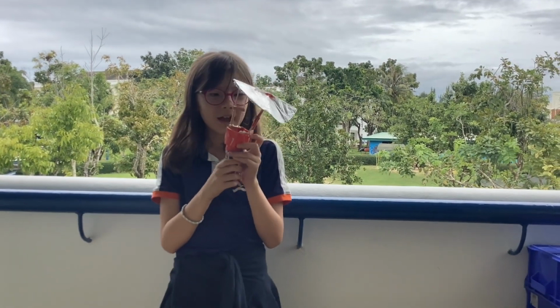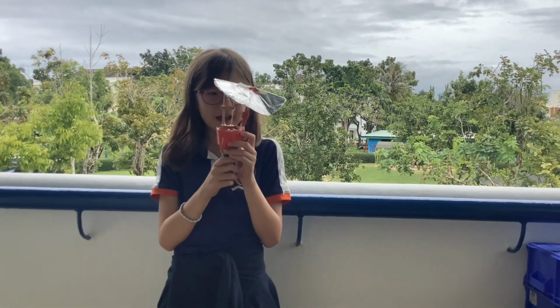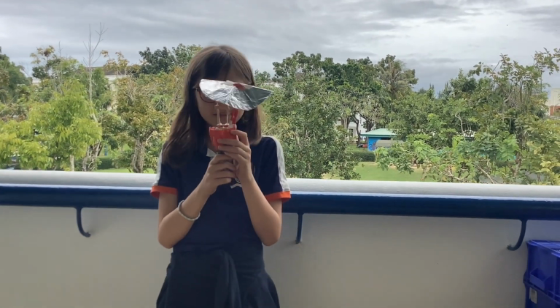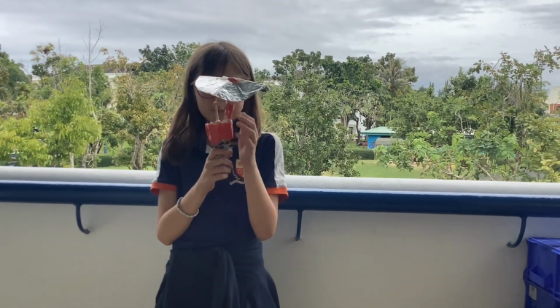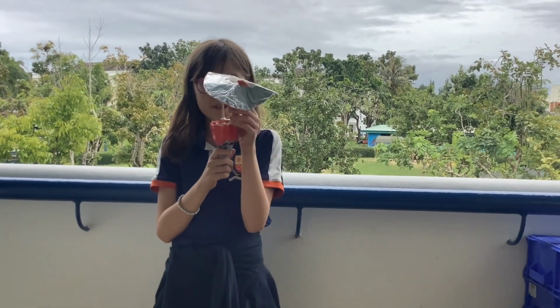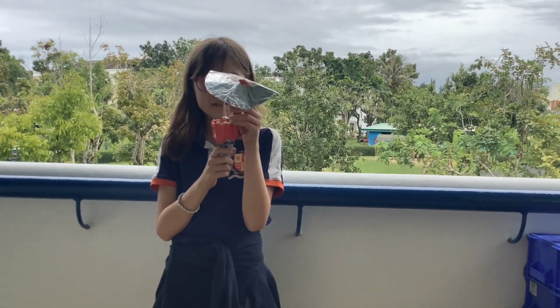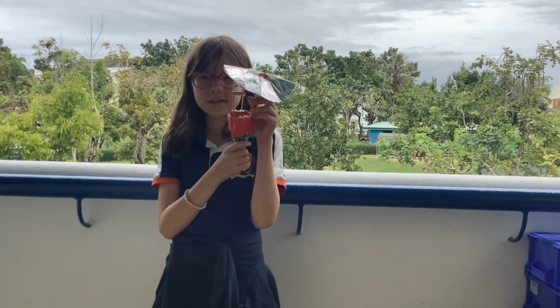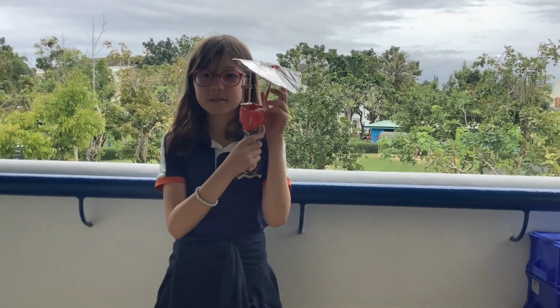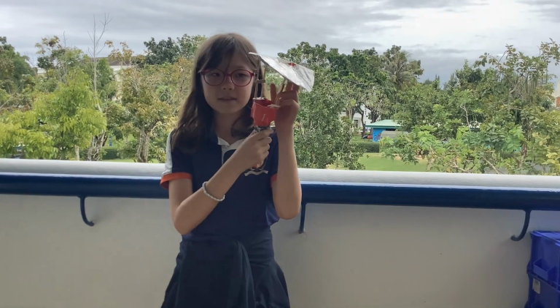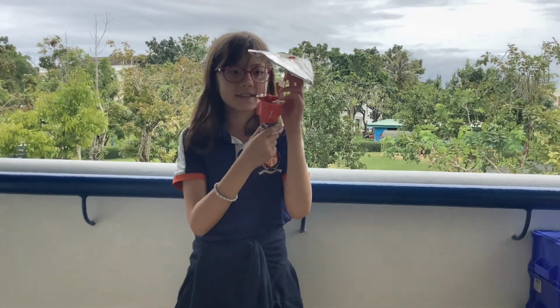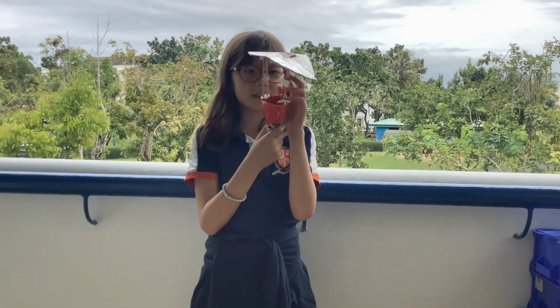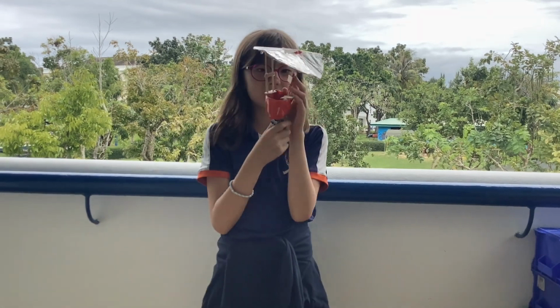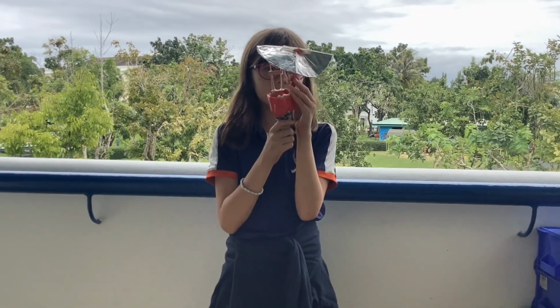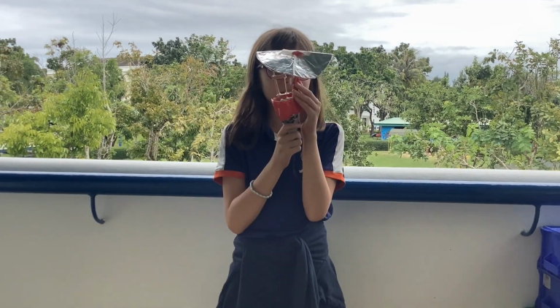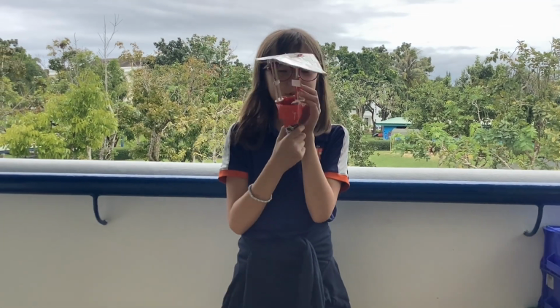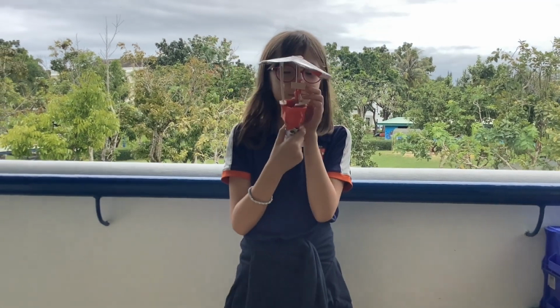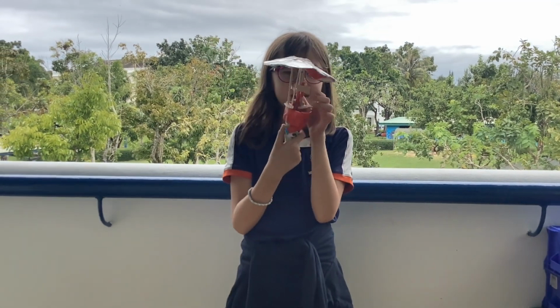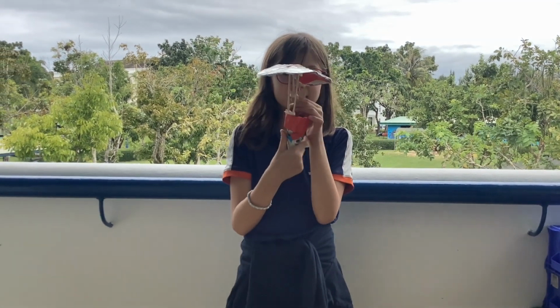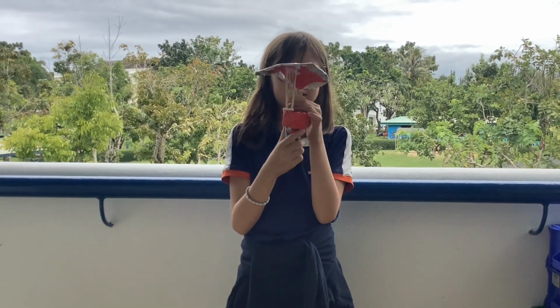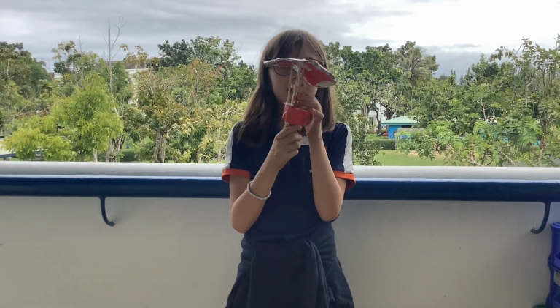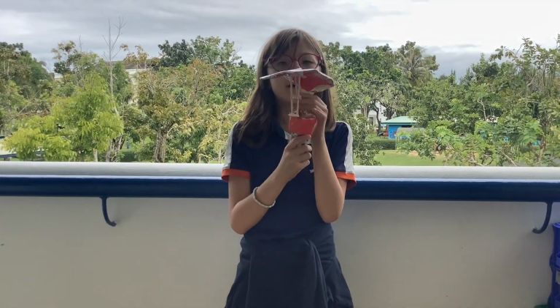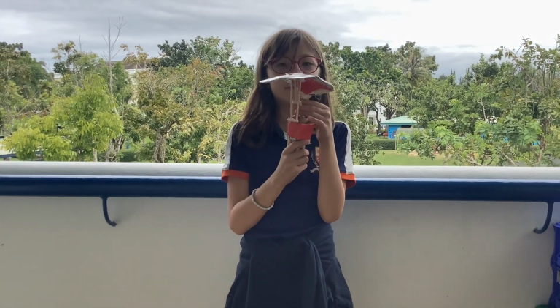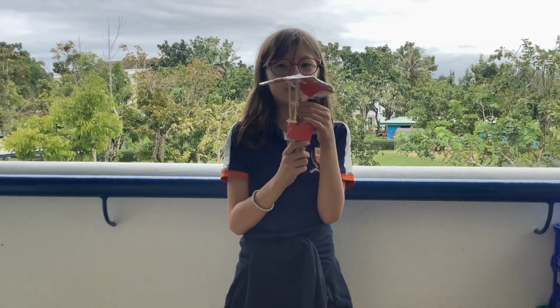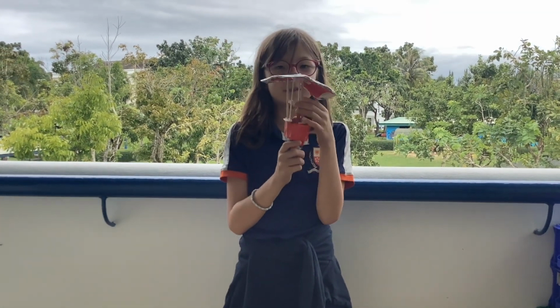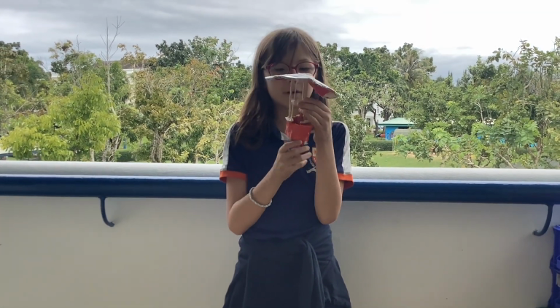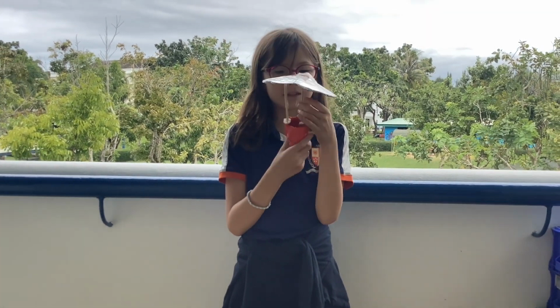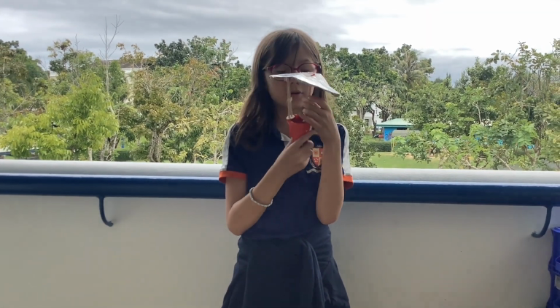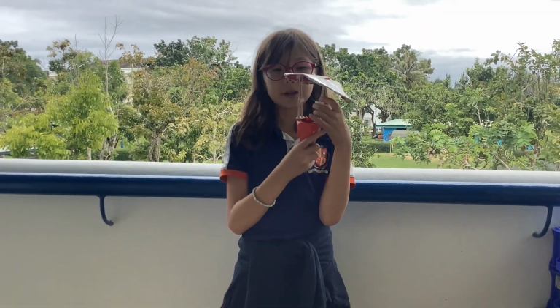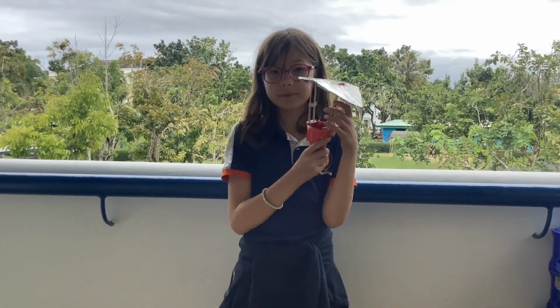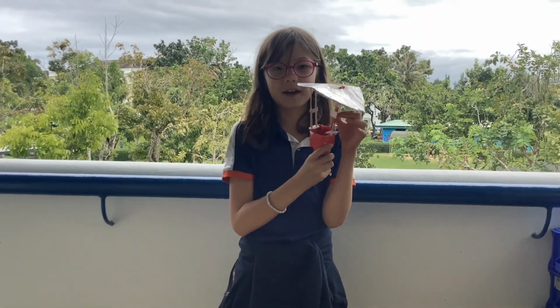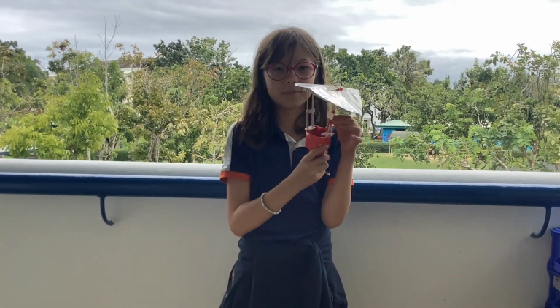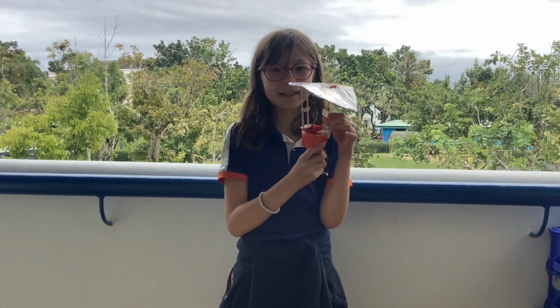And these sticks are there to hold up the umbrella.